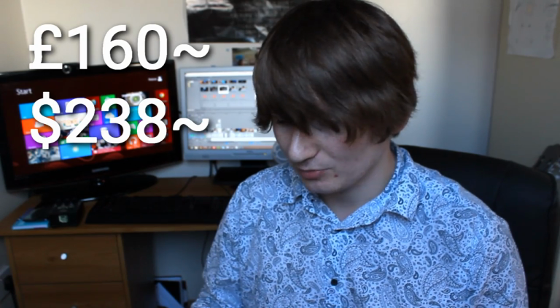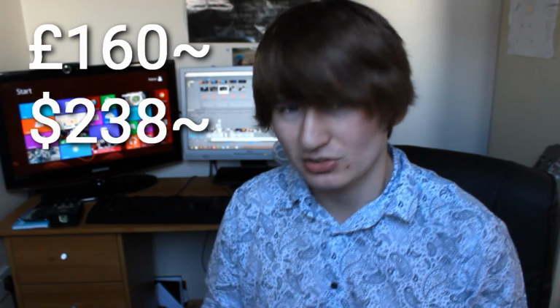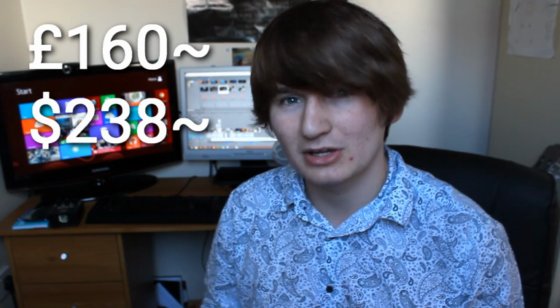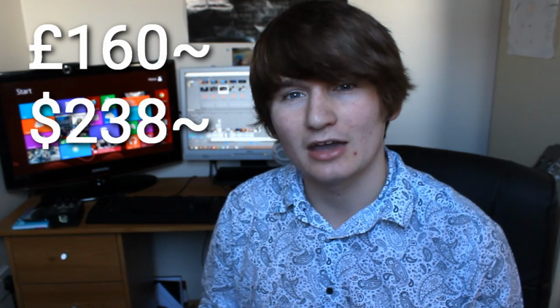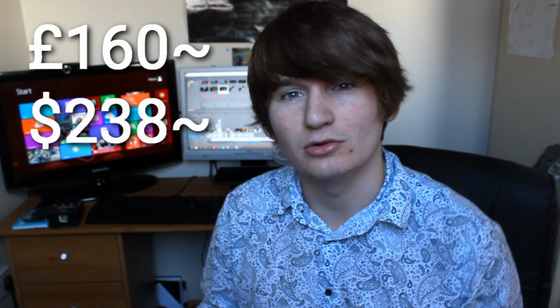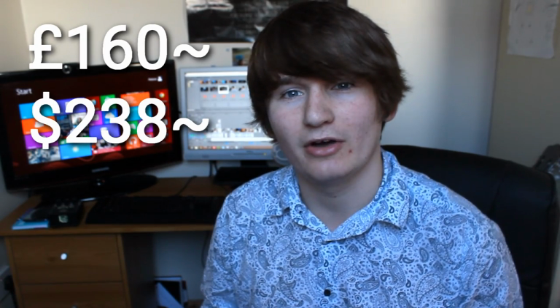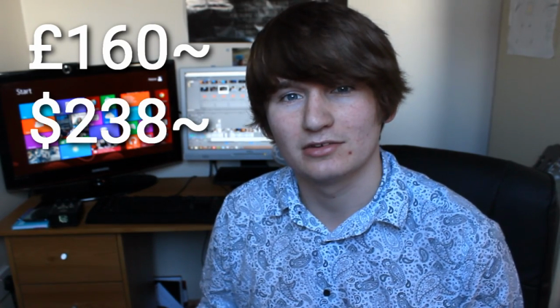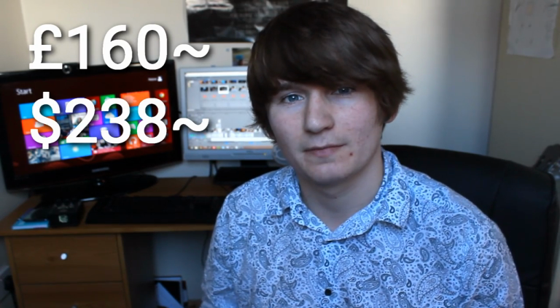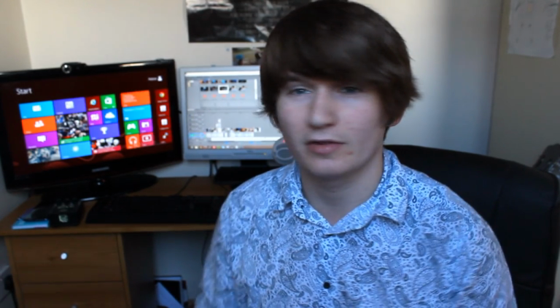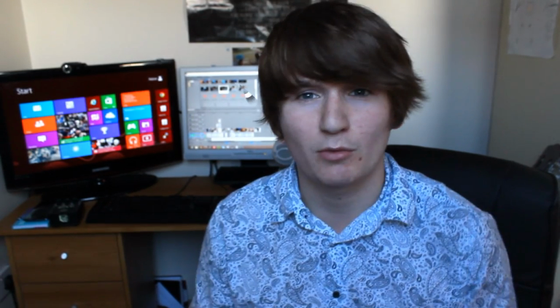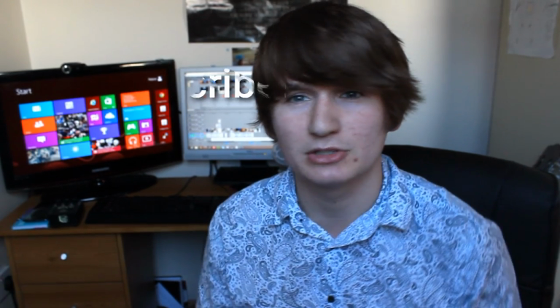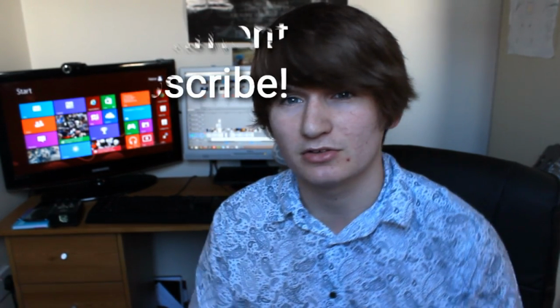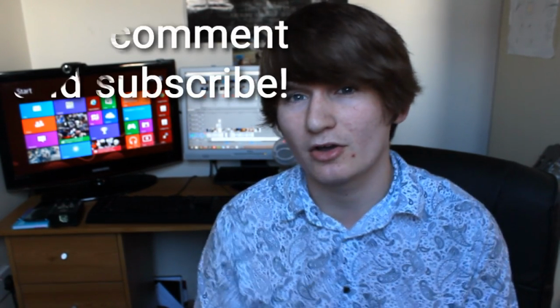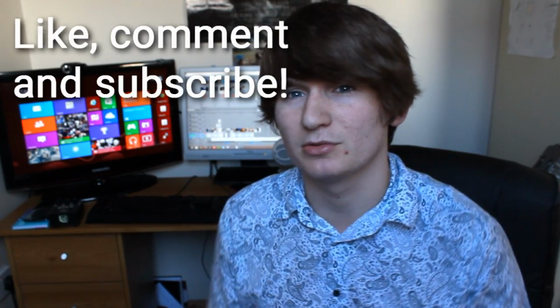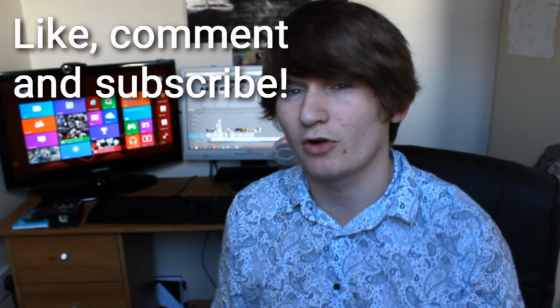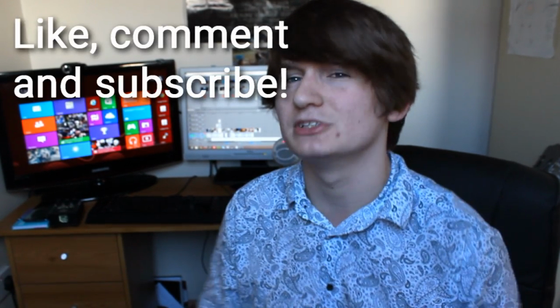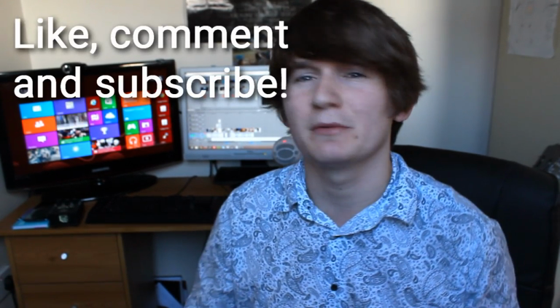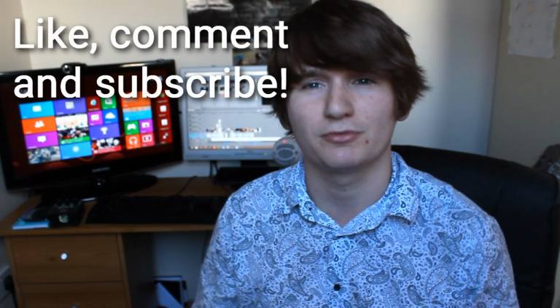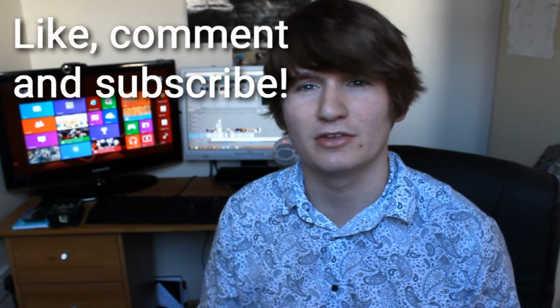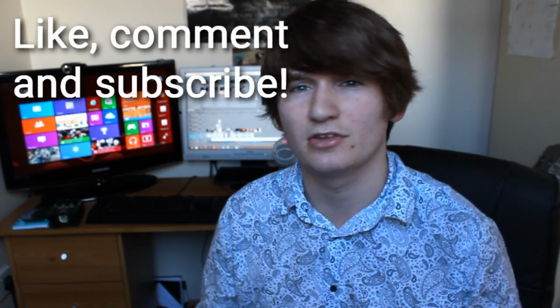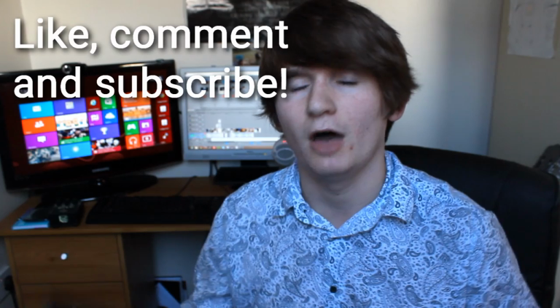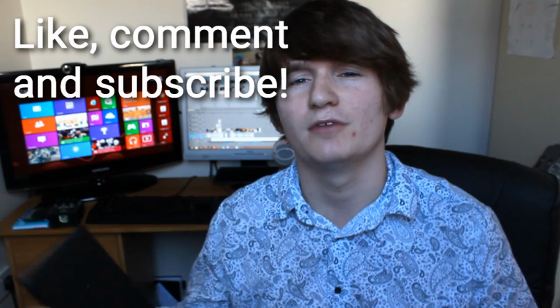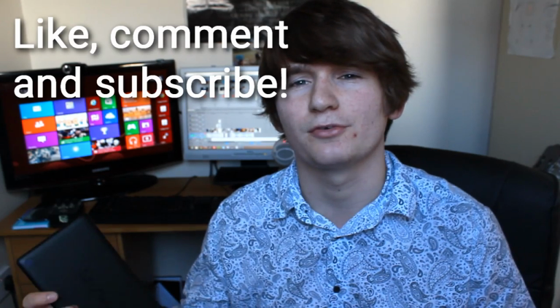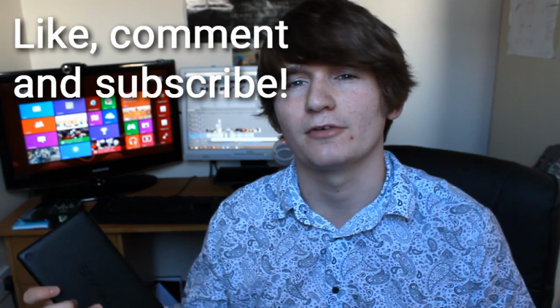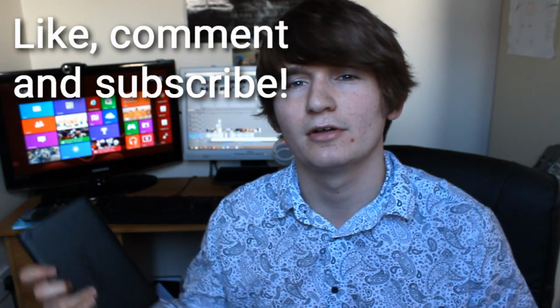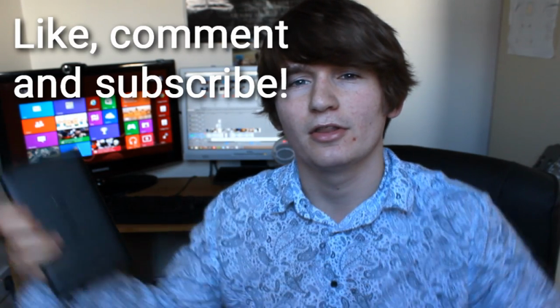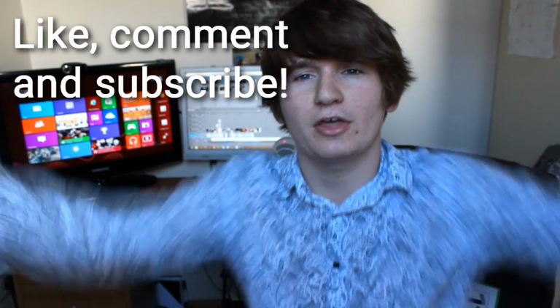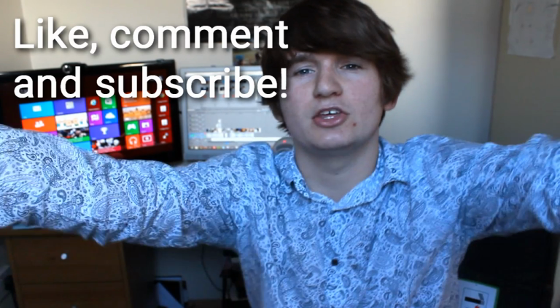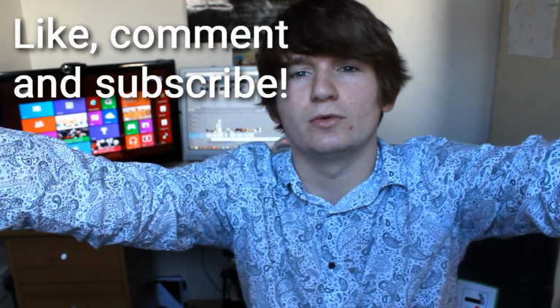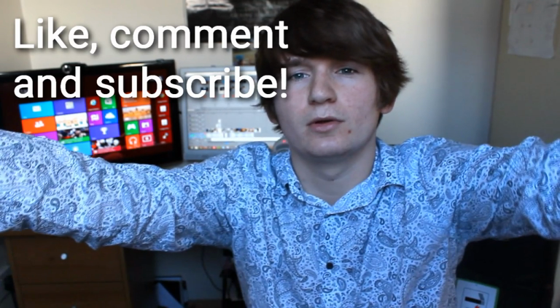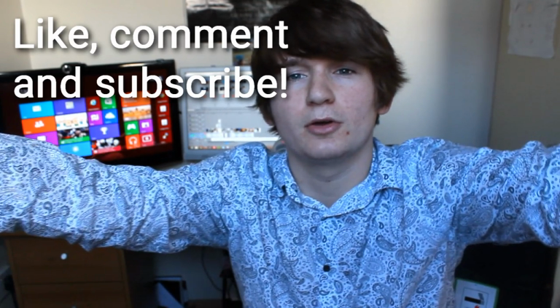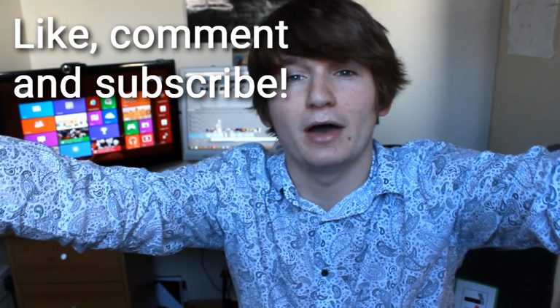So thank you for watching. Please like, comment, subscribe, and share with your friends. I'll love you forever. Thank you. Goodbye.